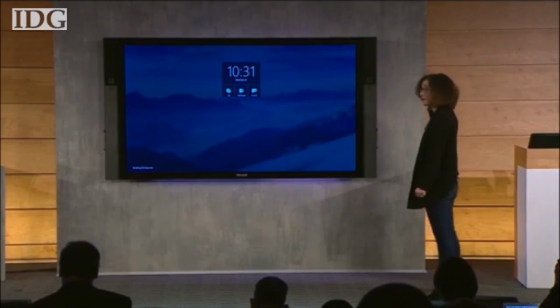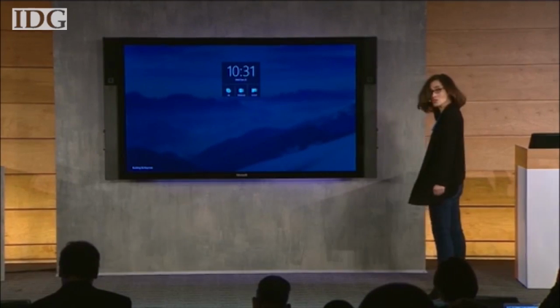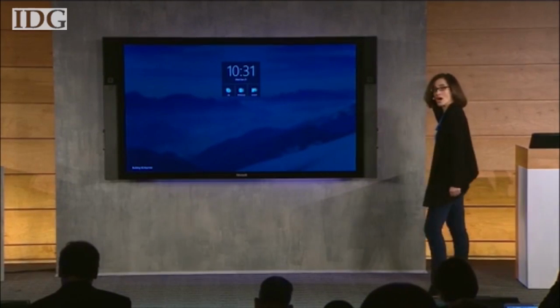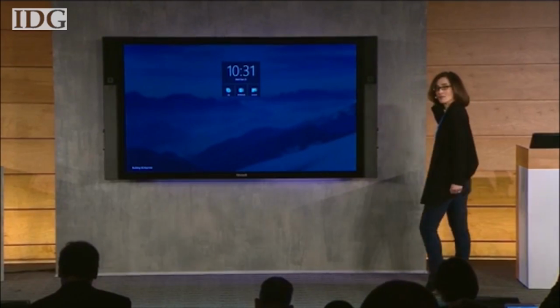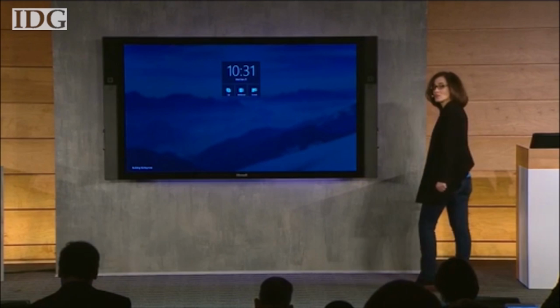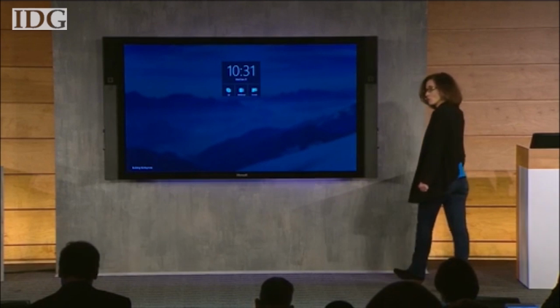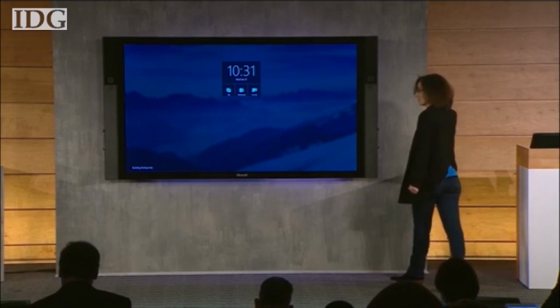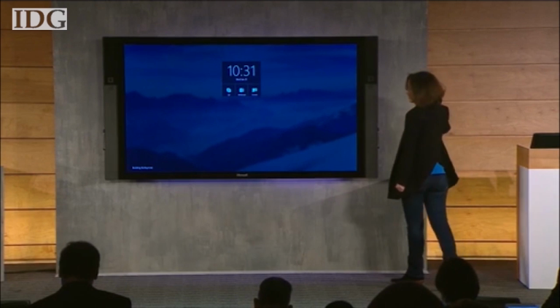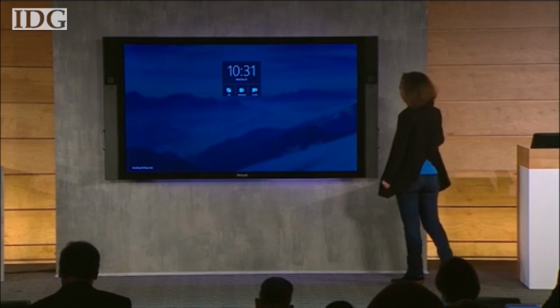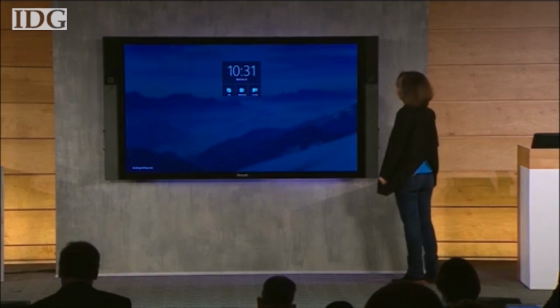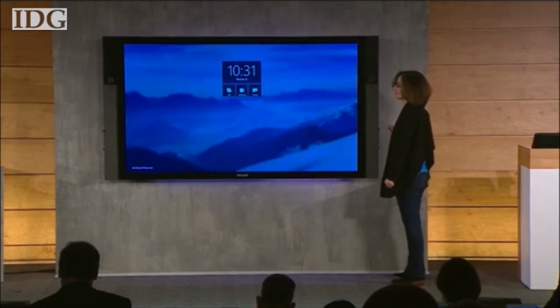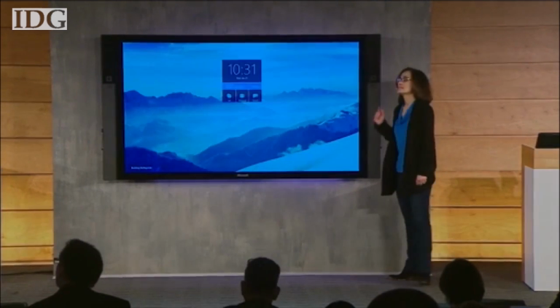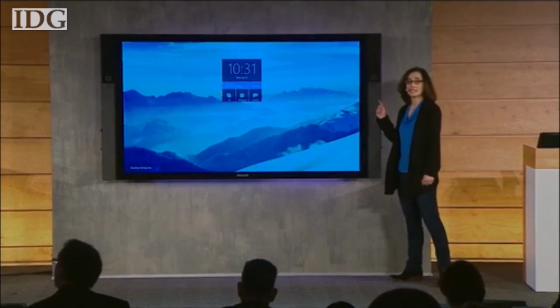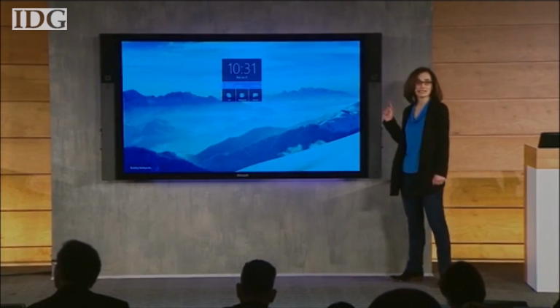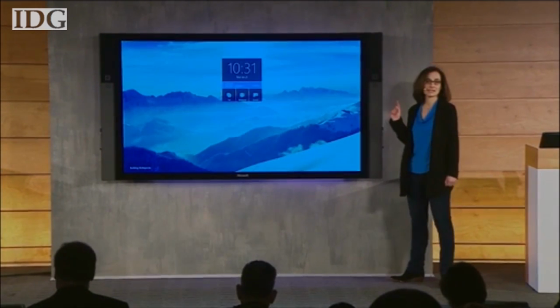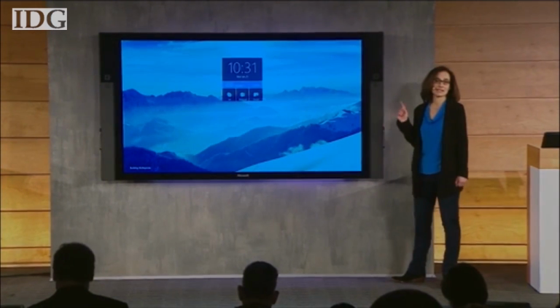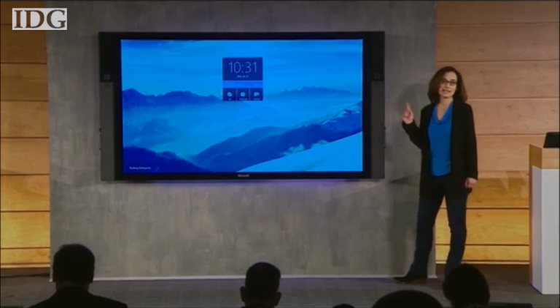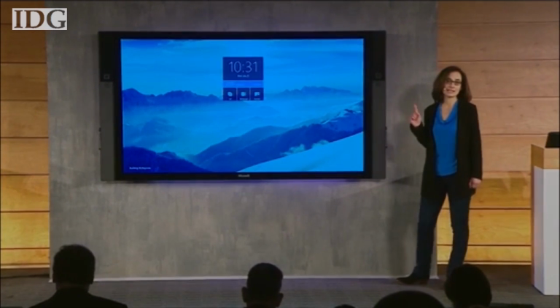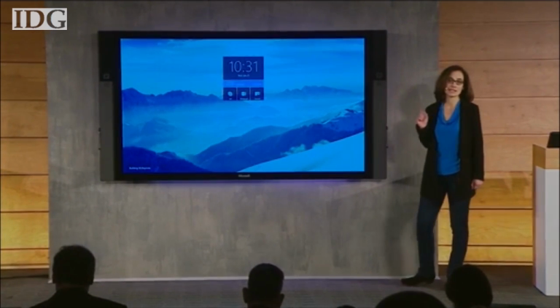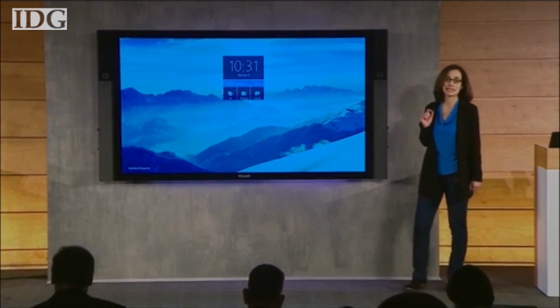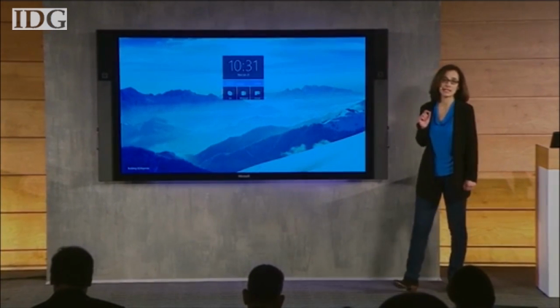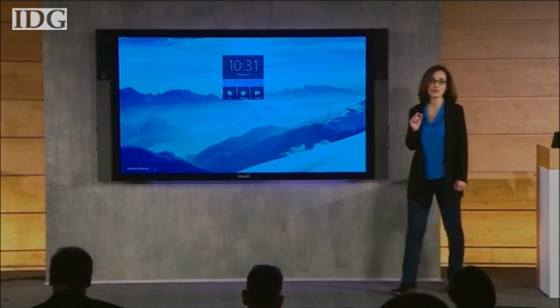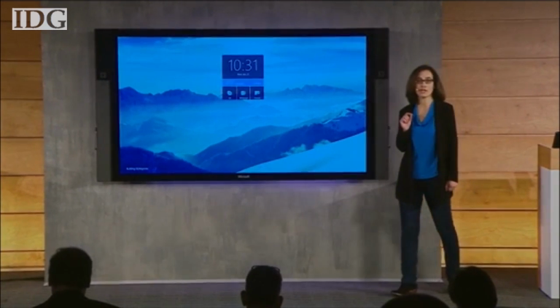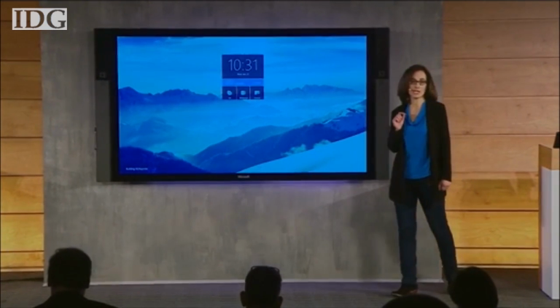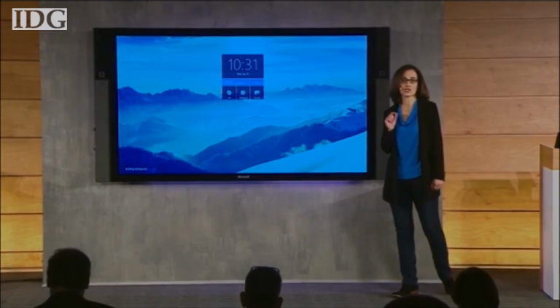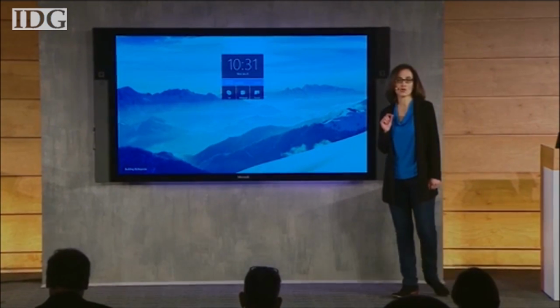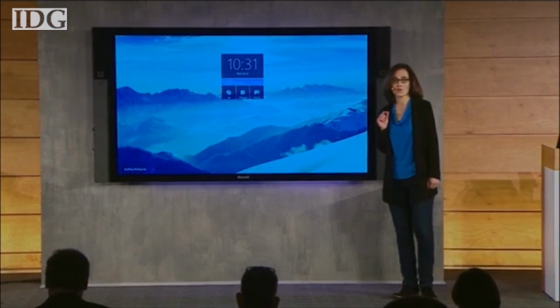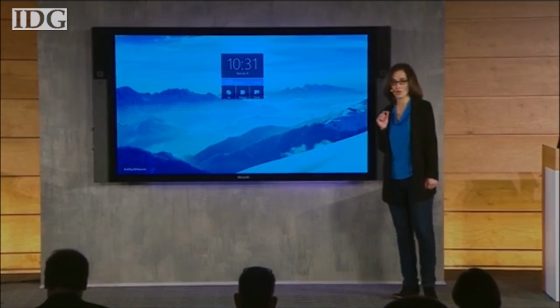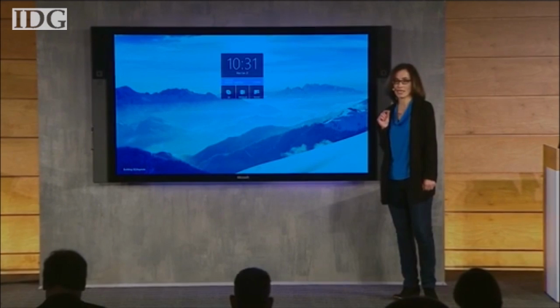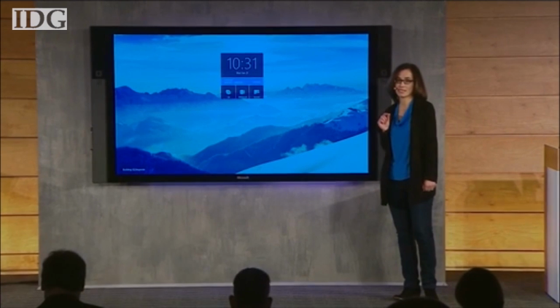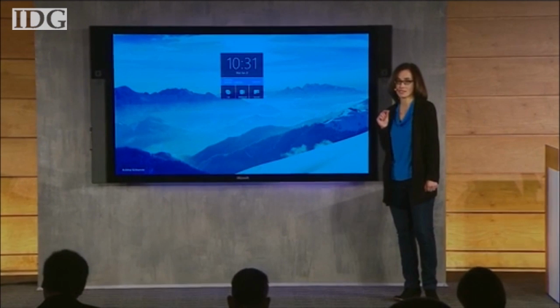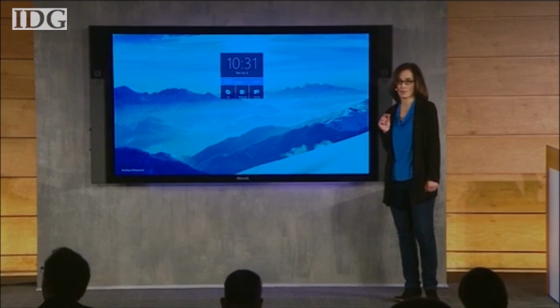Microsoft Surface Hub. This is an 84-inch 4K display.